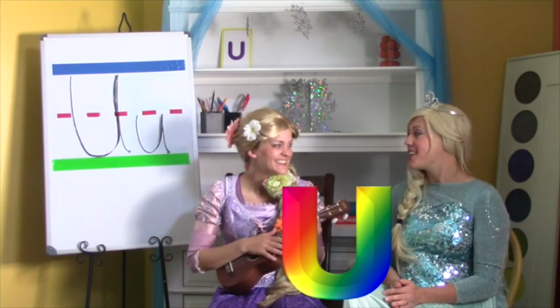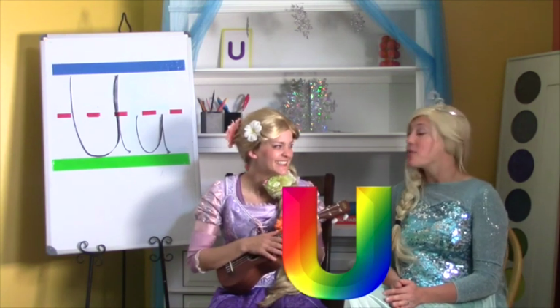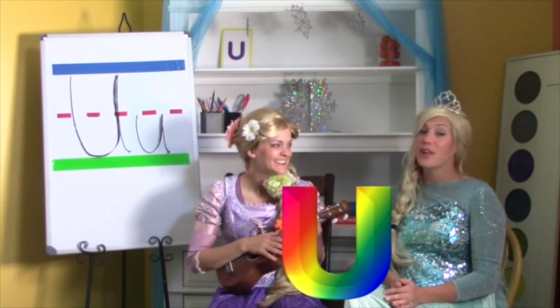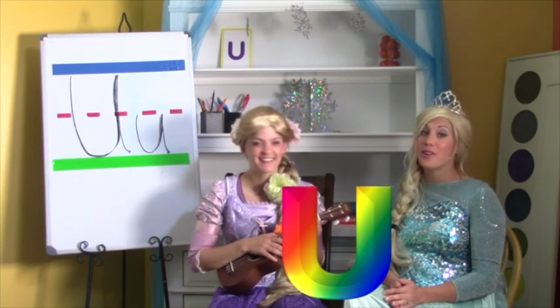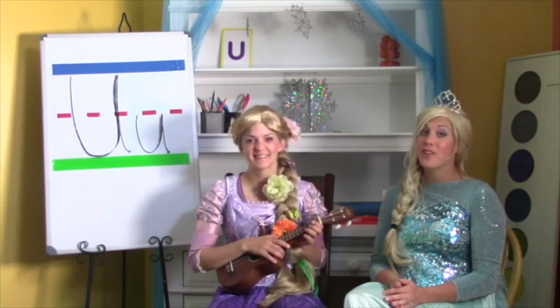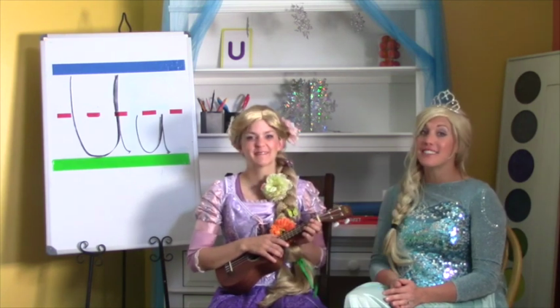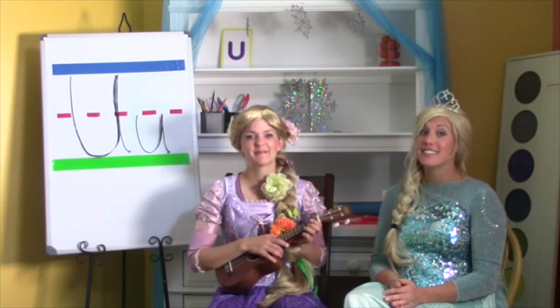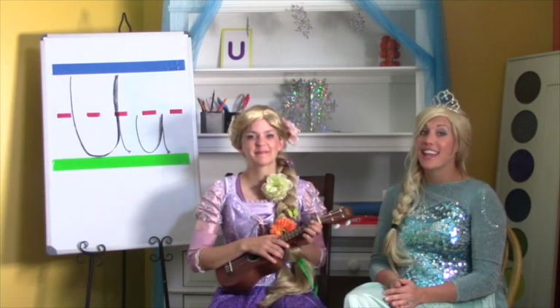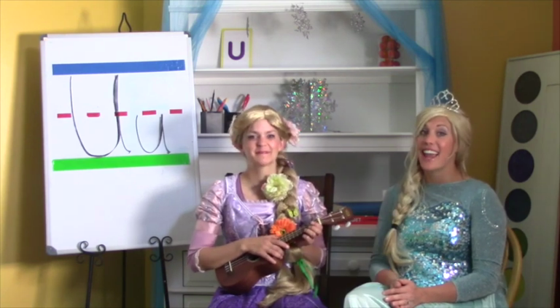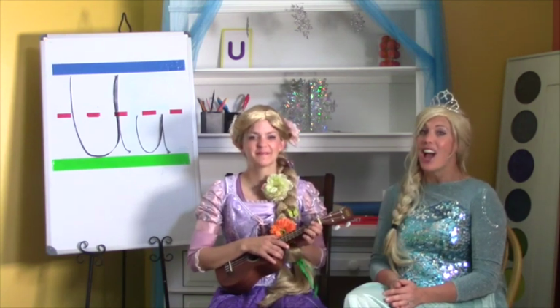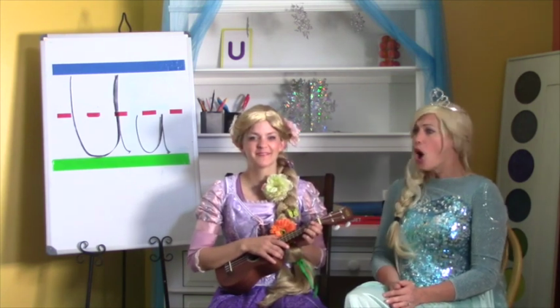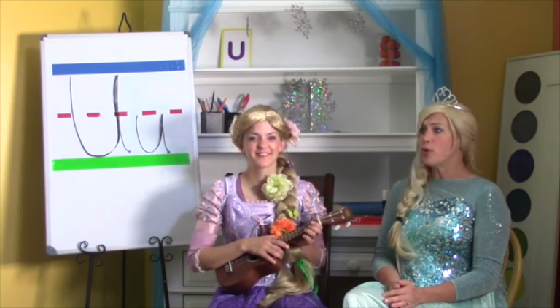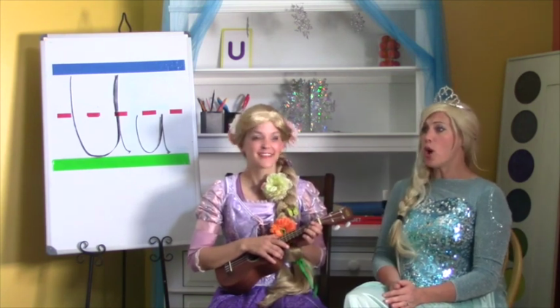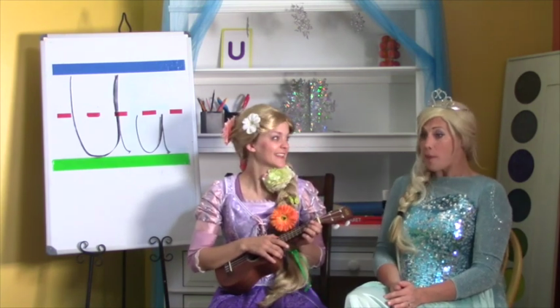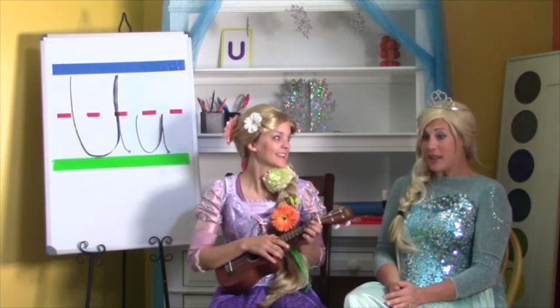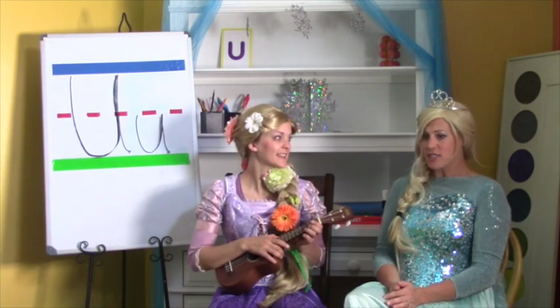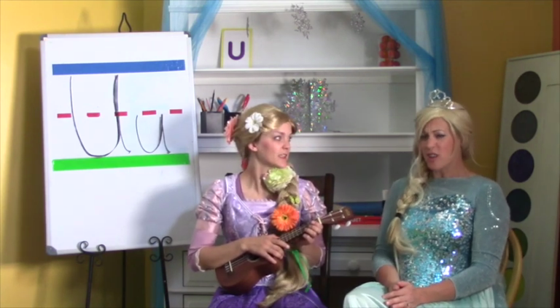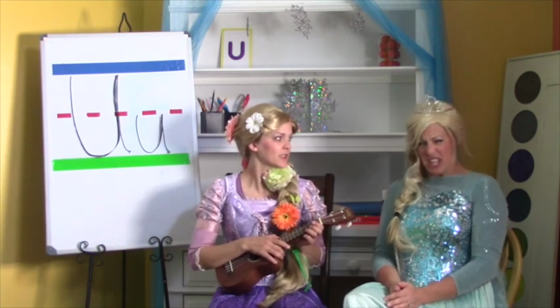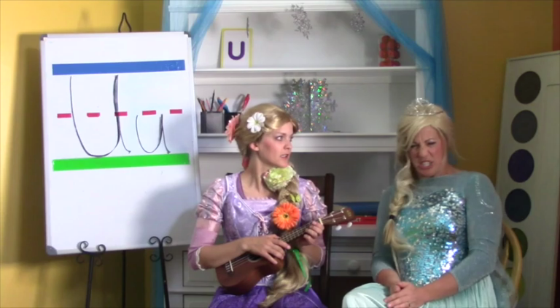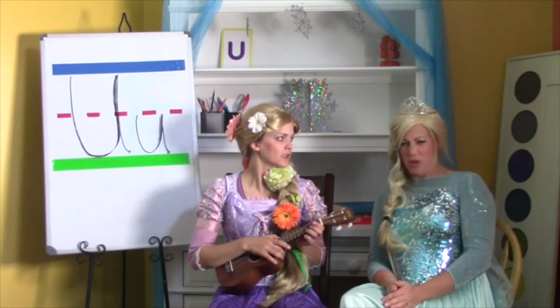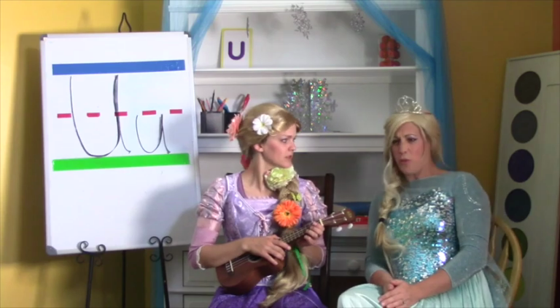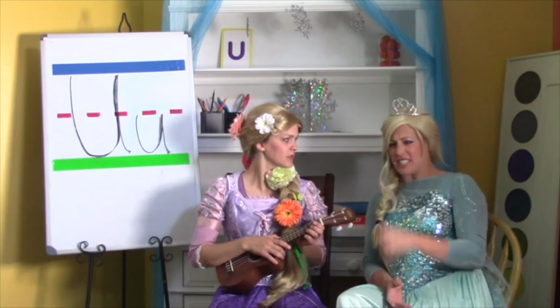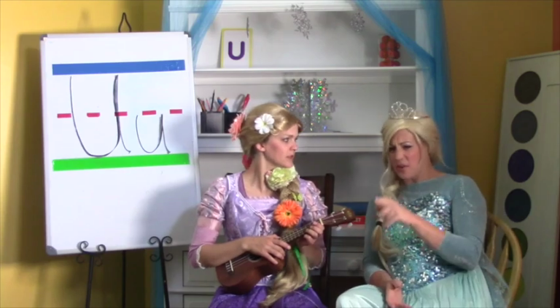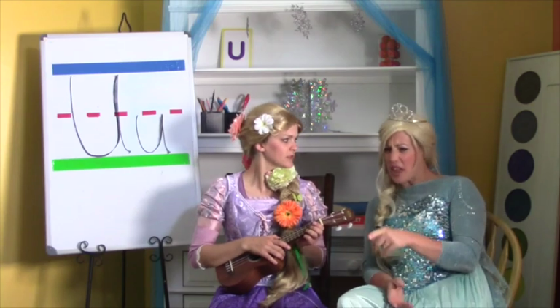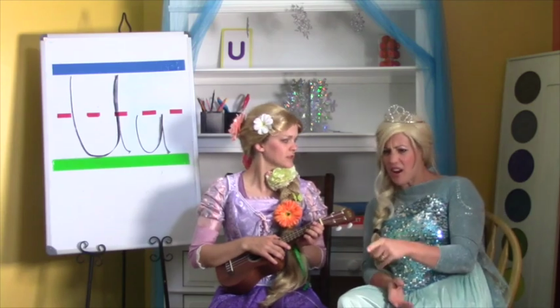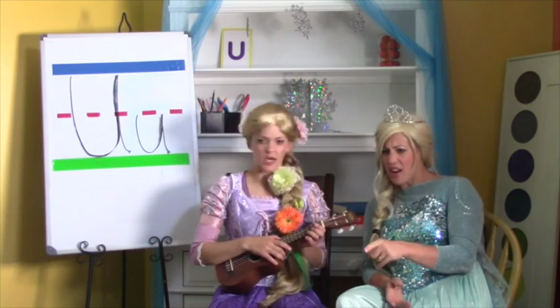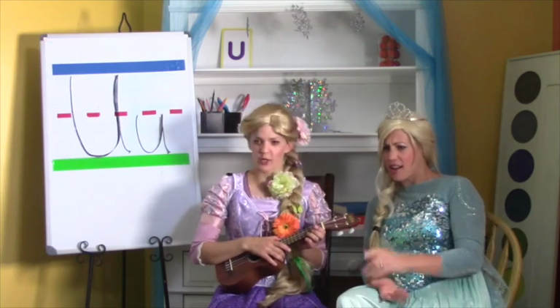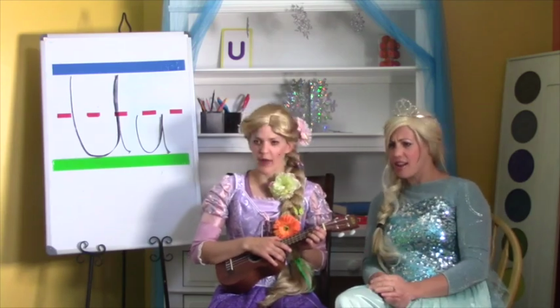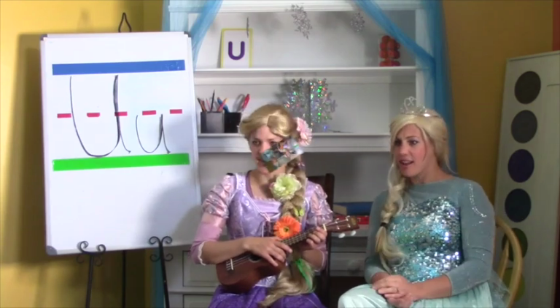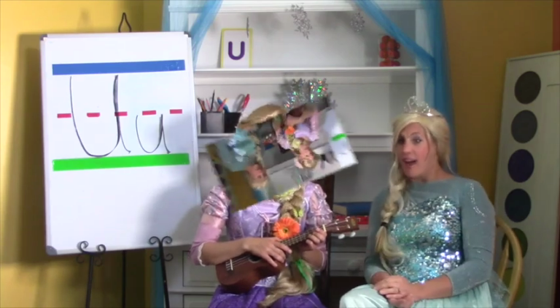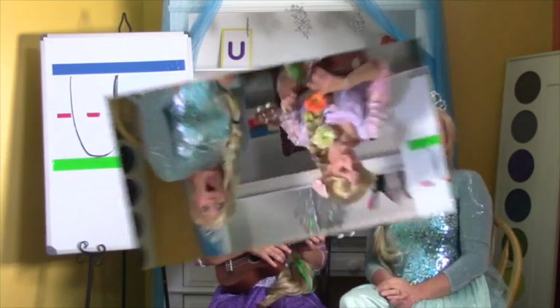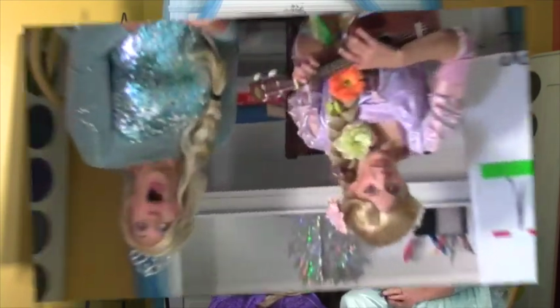Oh no, Rapunzel — do you know what's under there? Under where? Under where are you? Aaaaaaa!